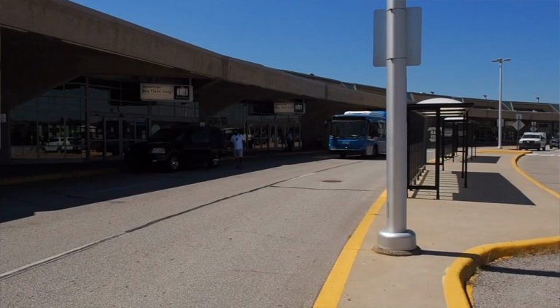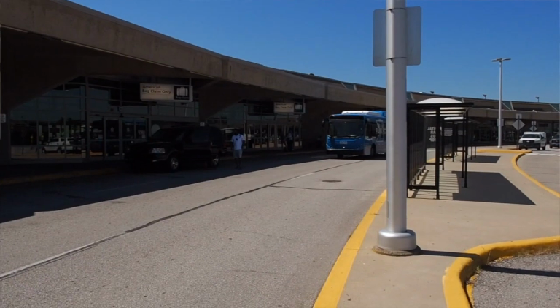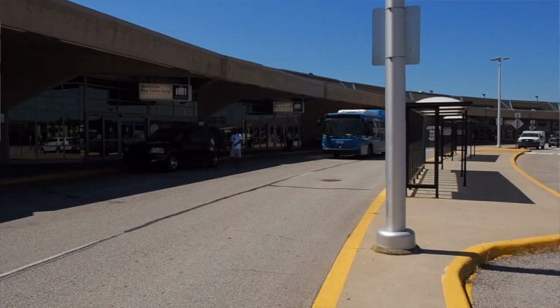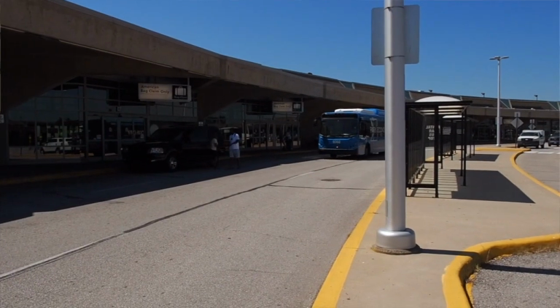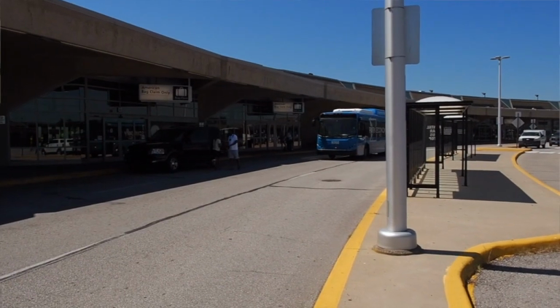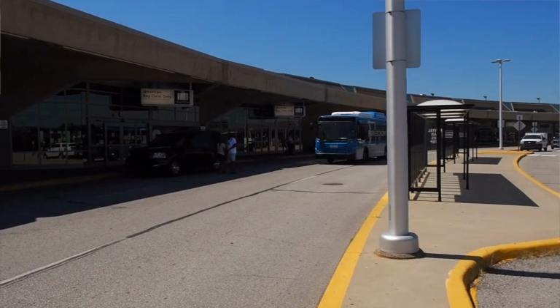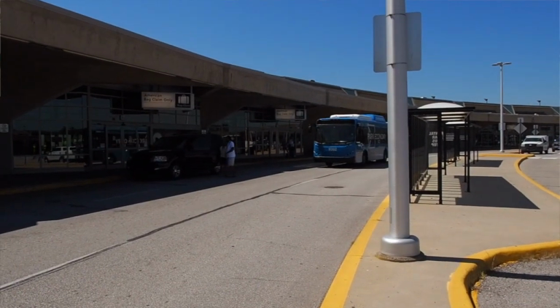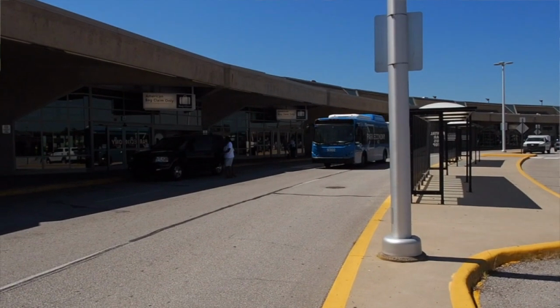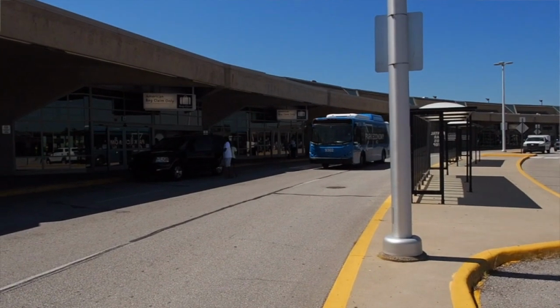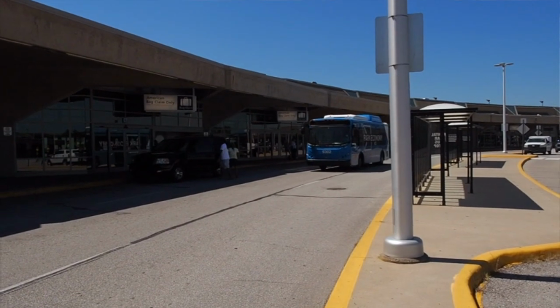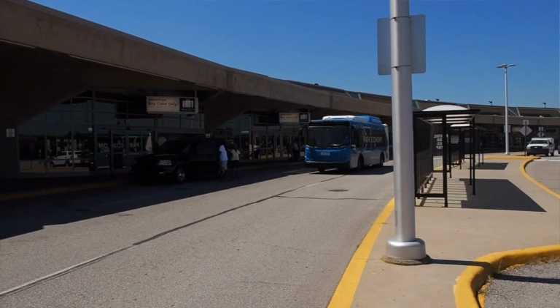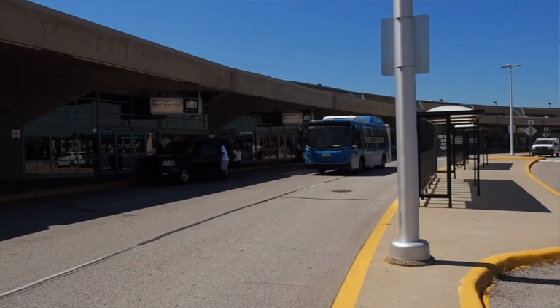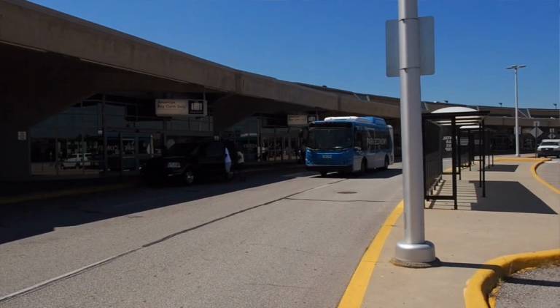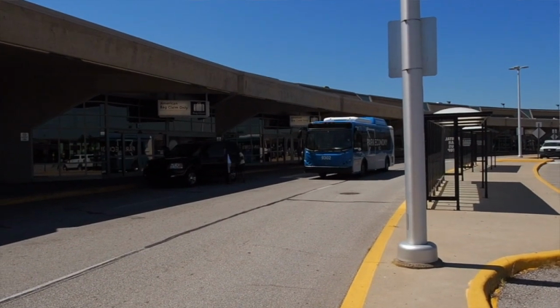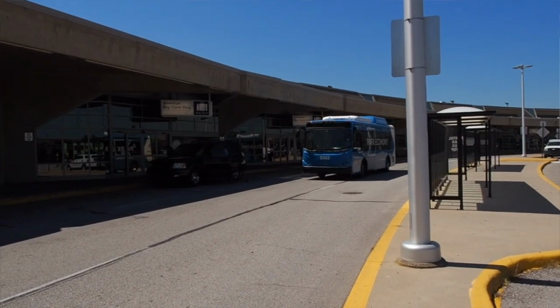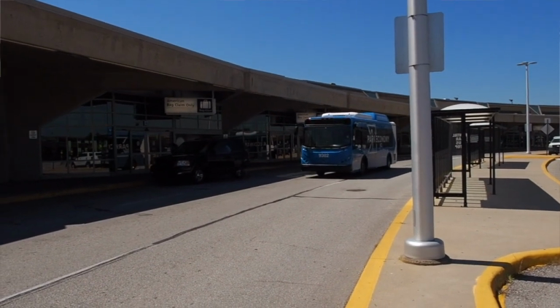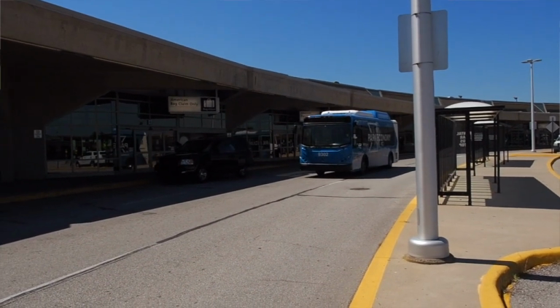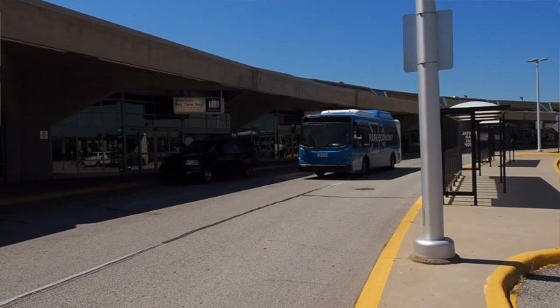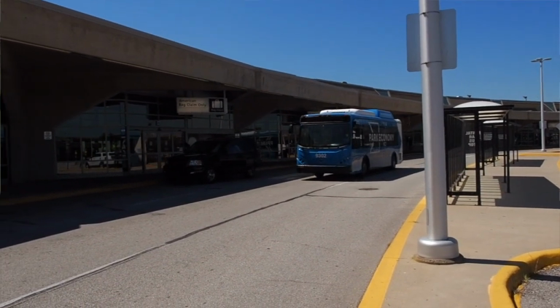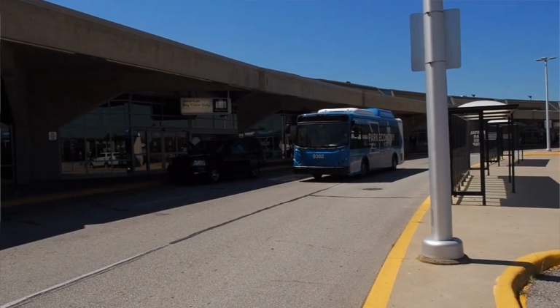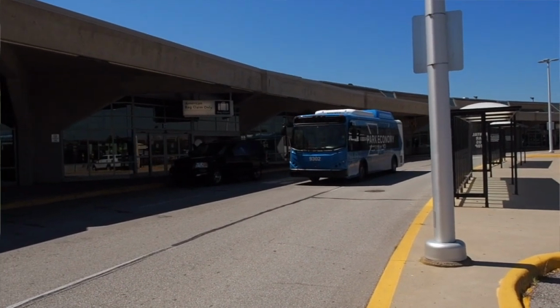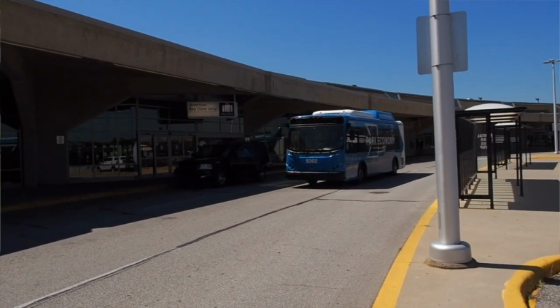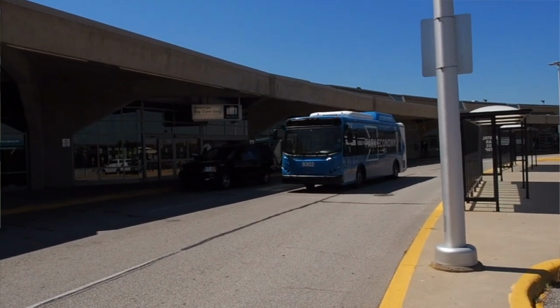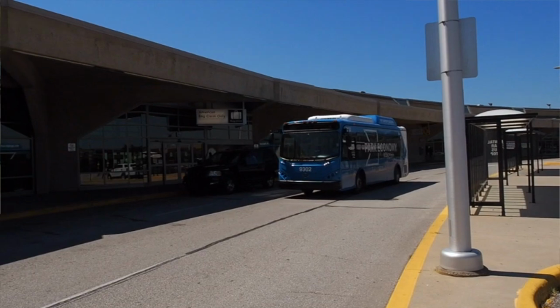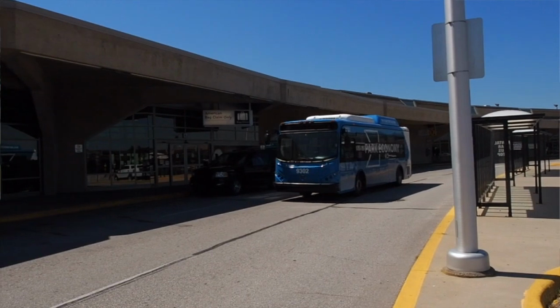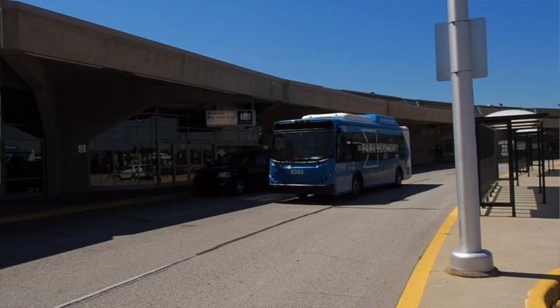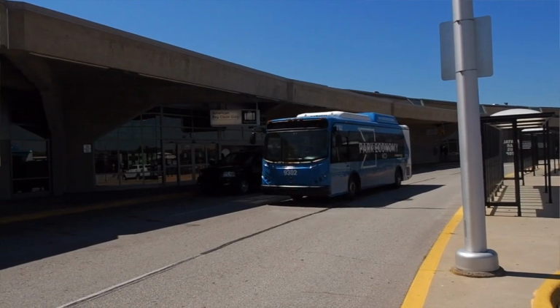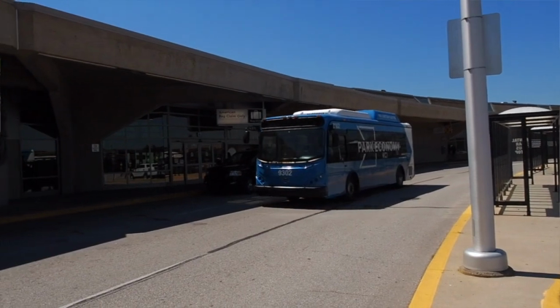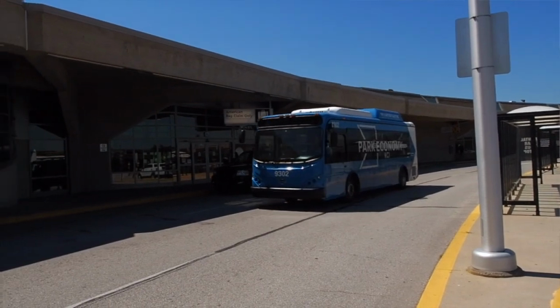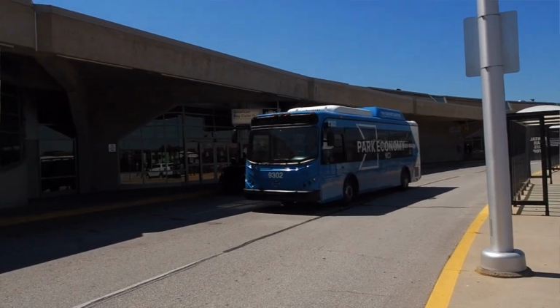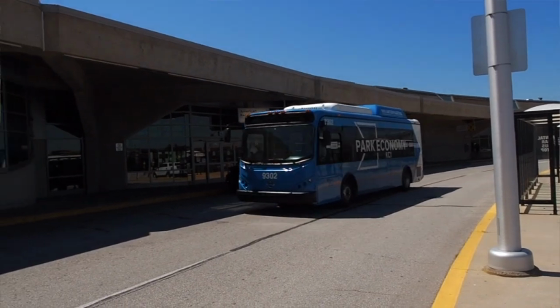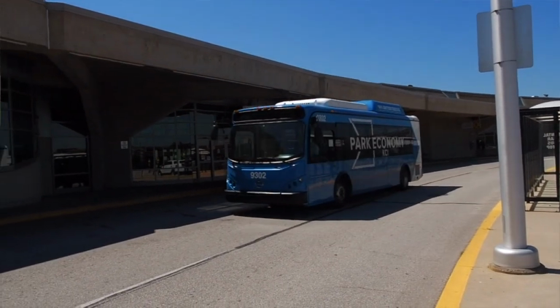There's no transmission, there's no rear end, so there's no shifting, there's no clicking and popping.